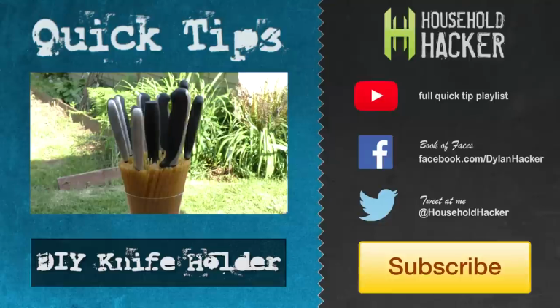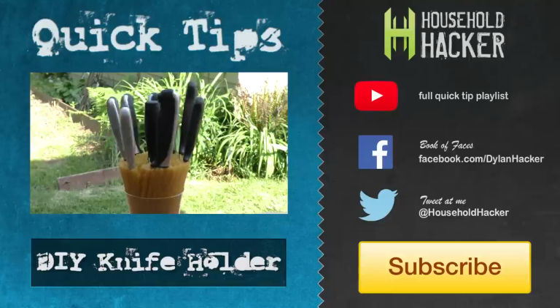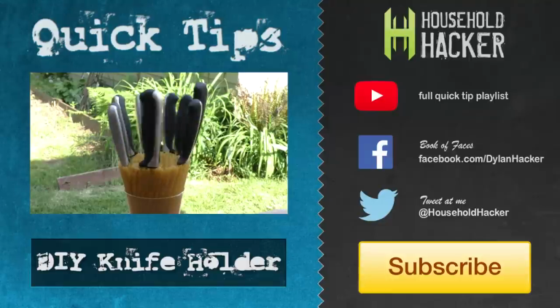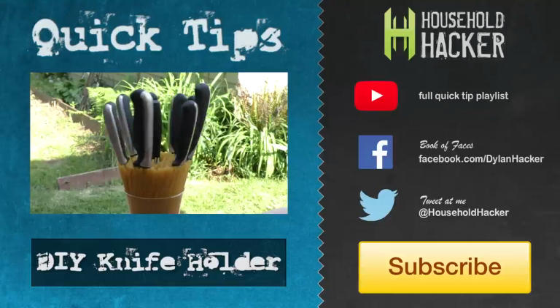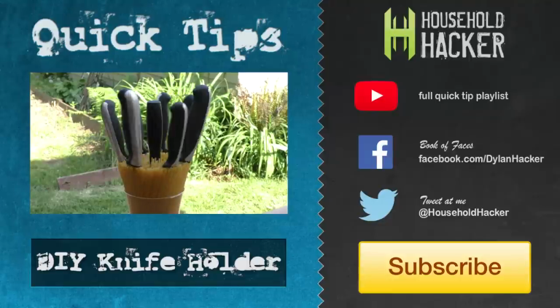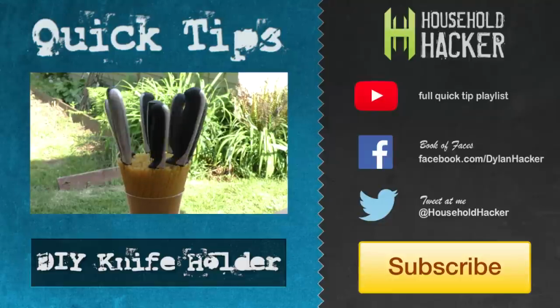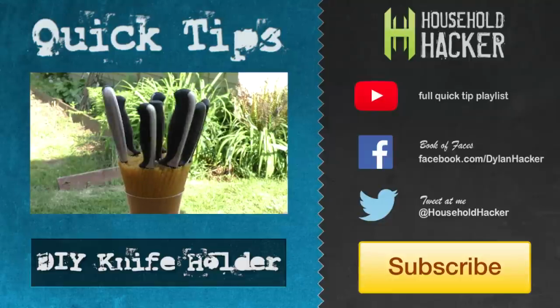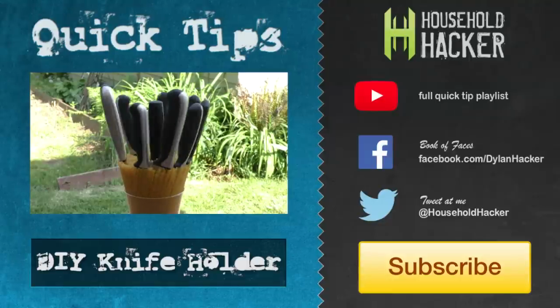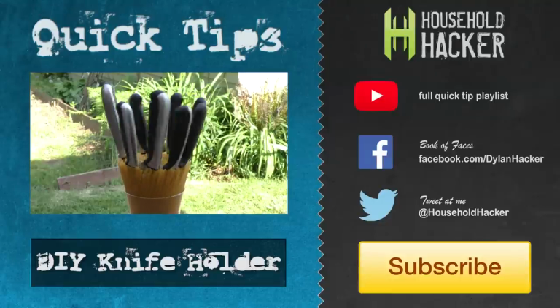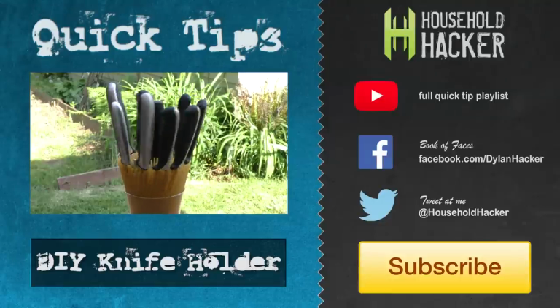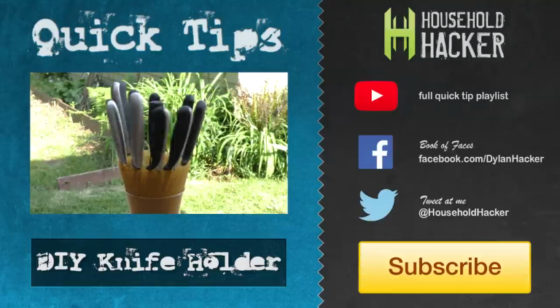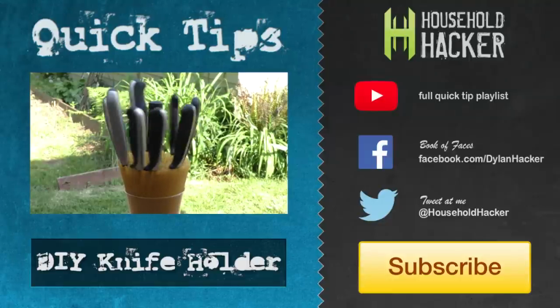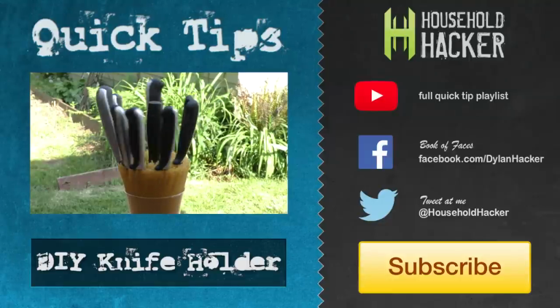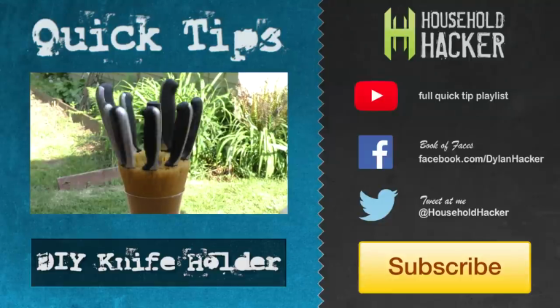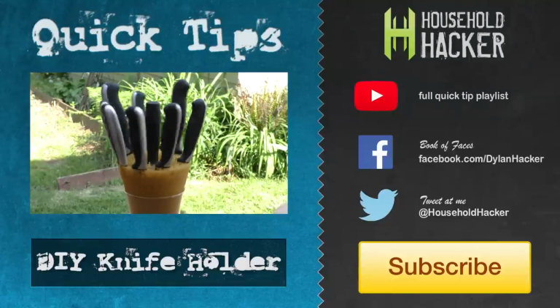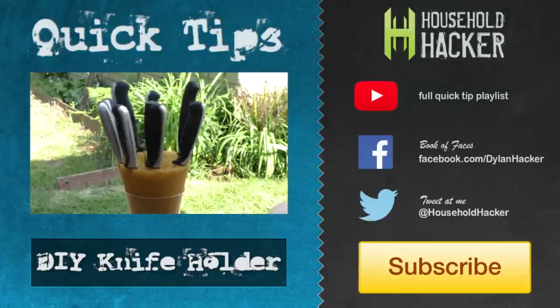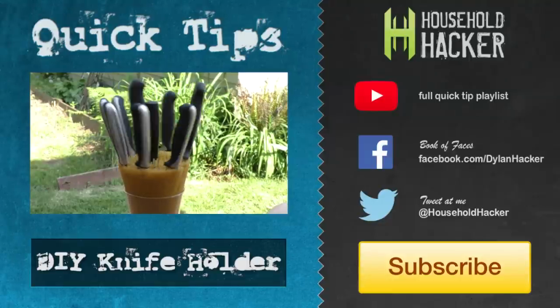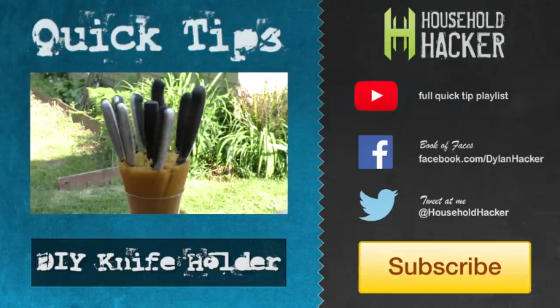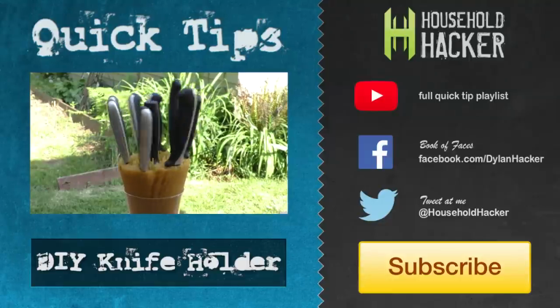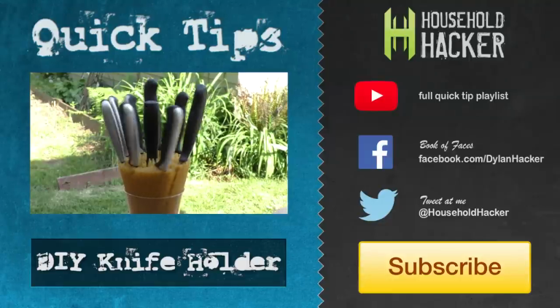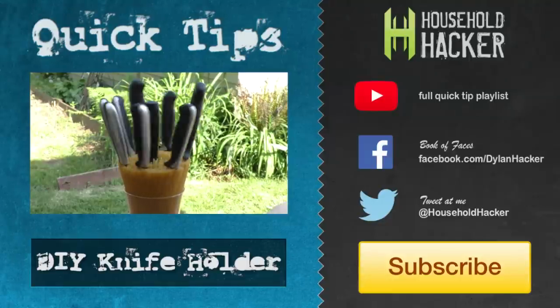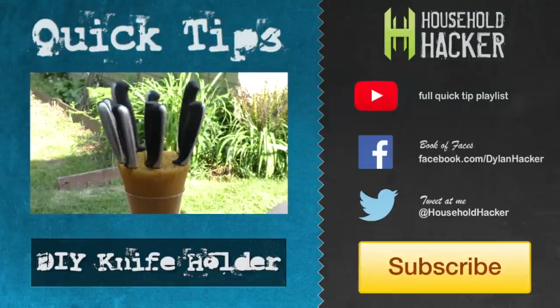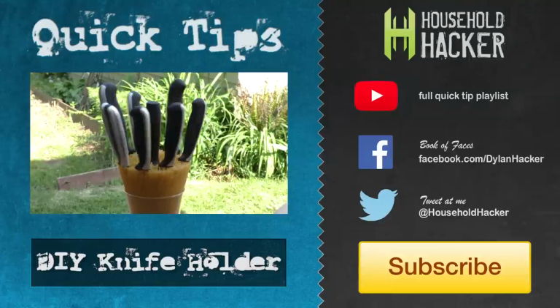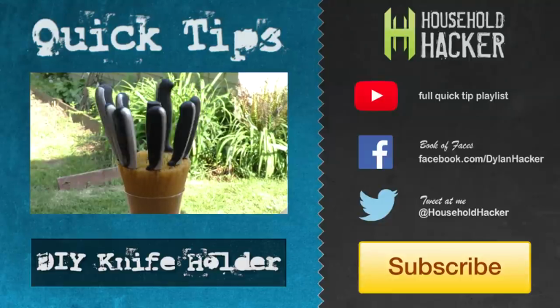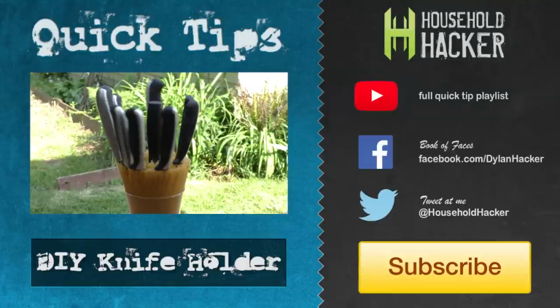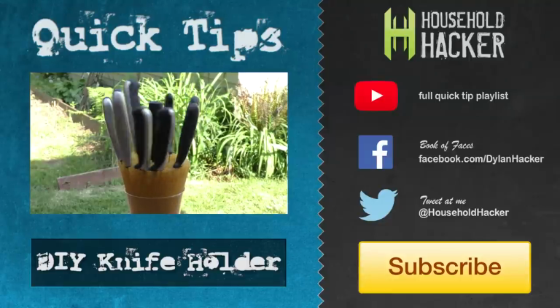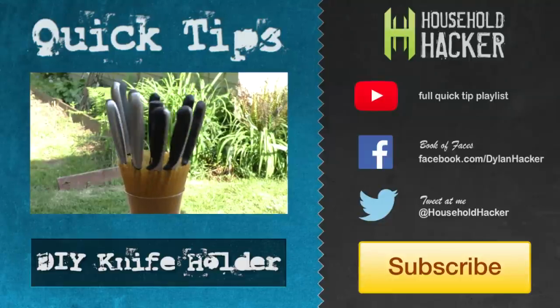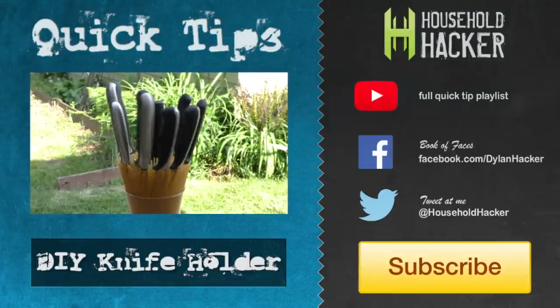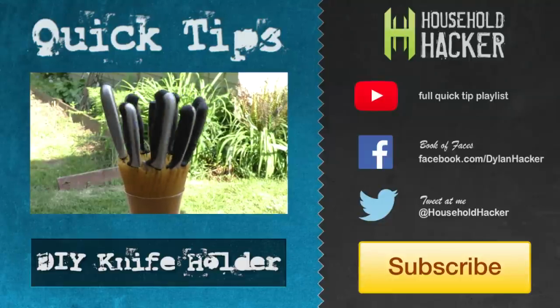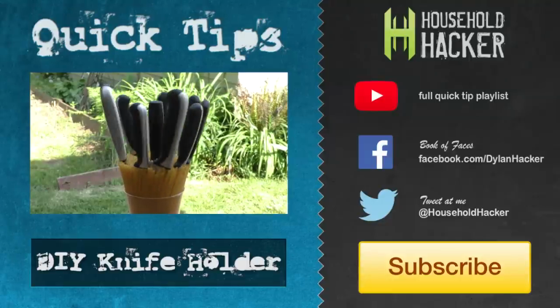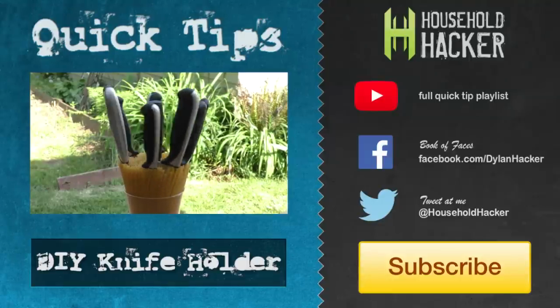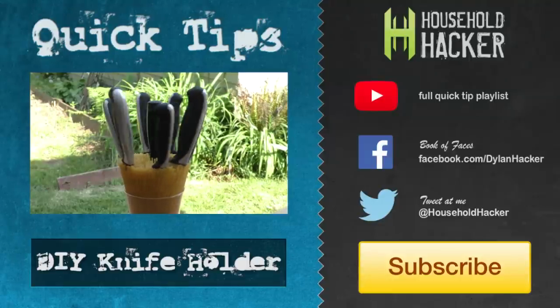Thanks for watching. If you liked this quick tip, you can check out the next one here, or go to our playlist as well. See you next time.